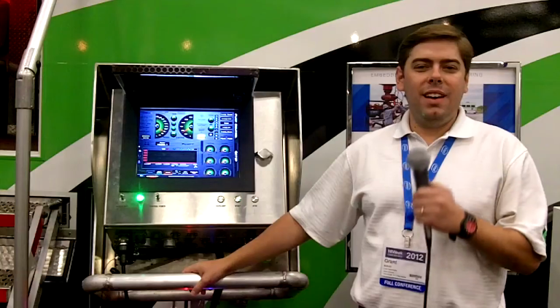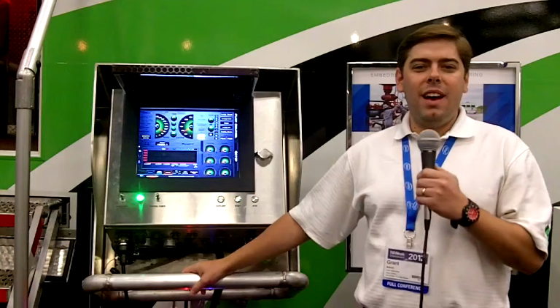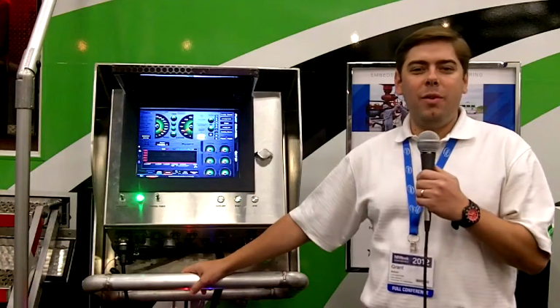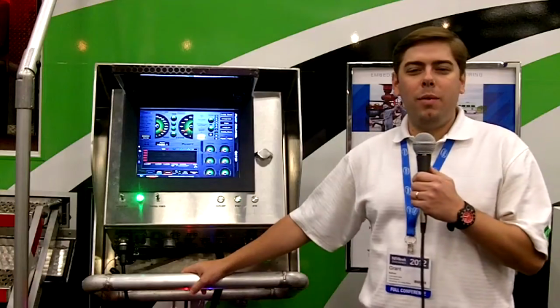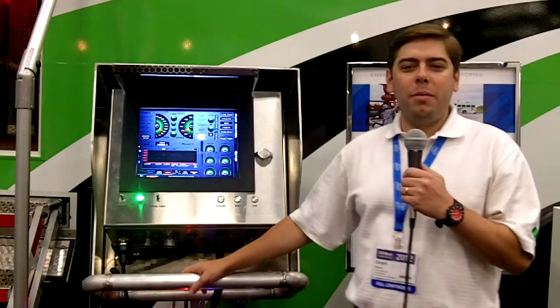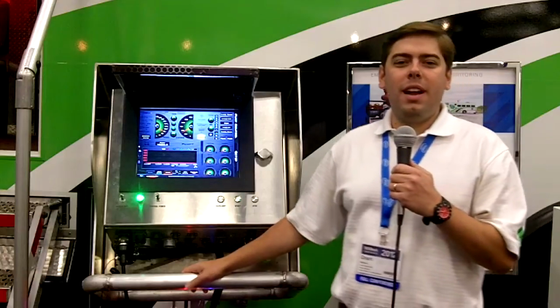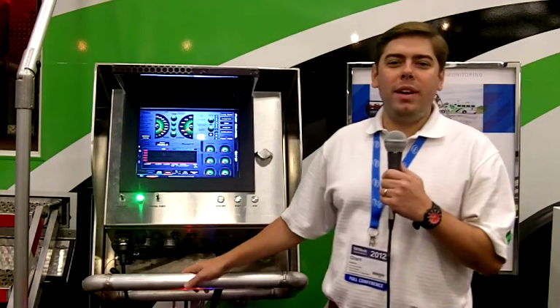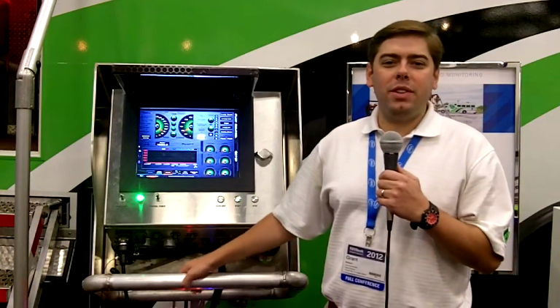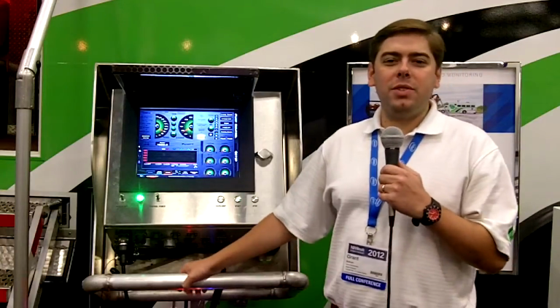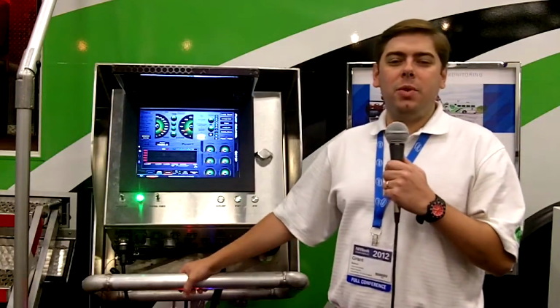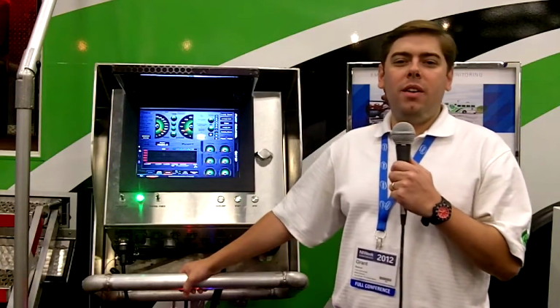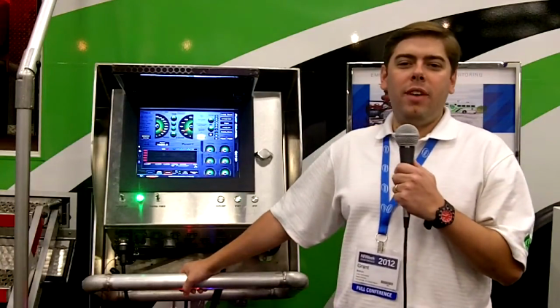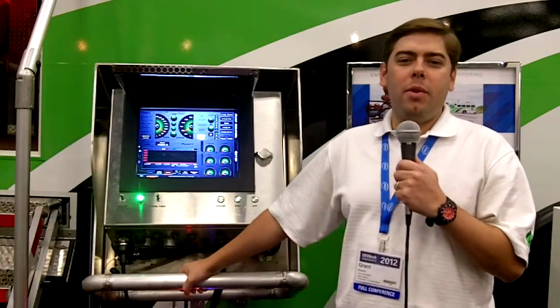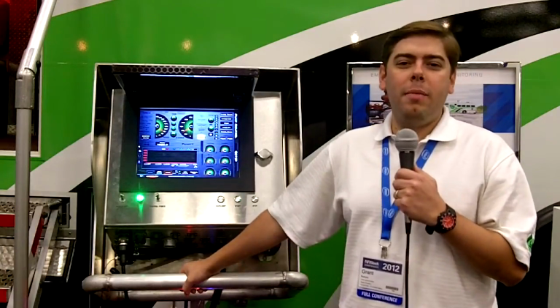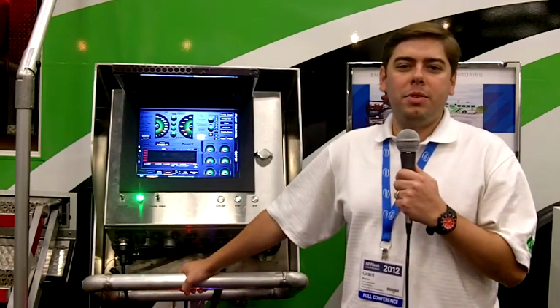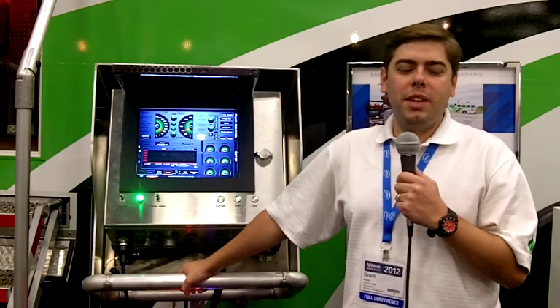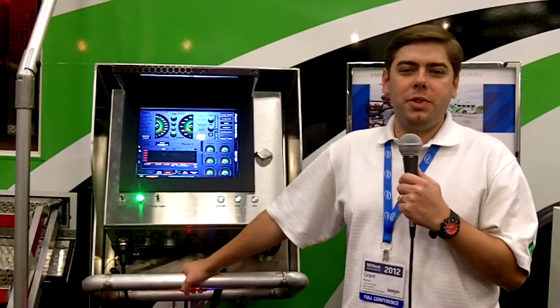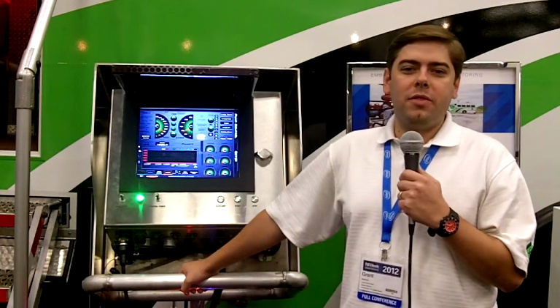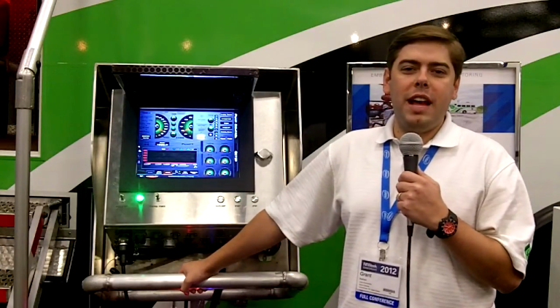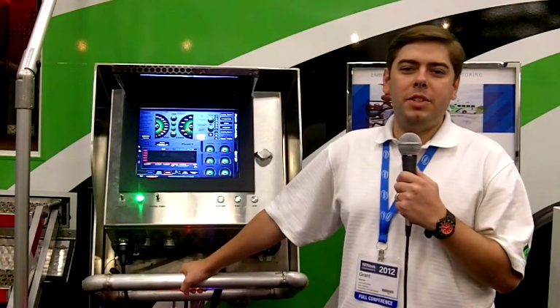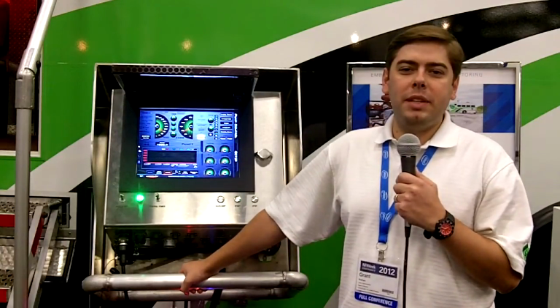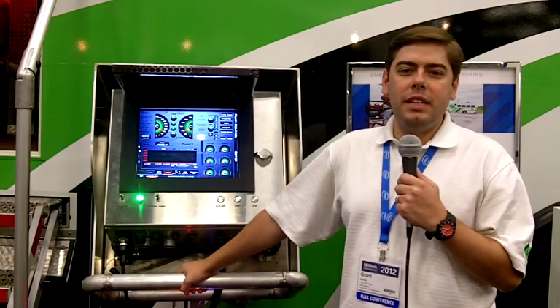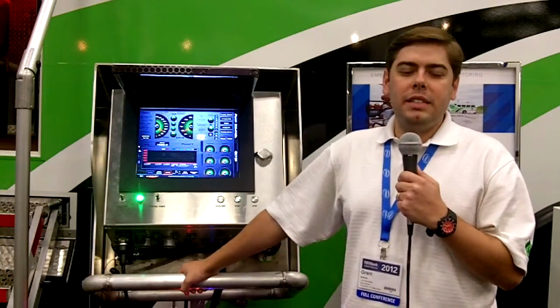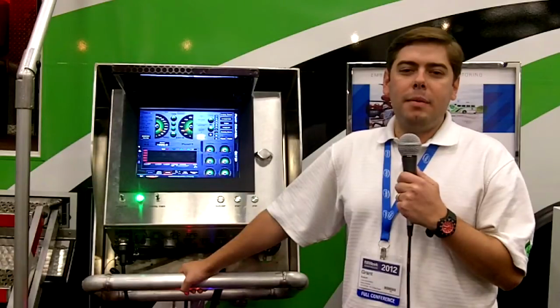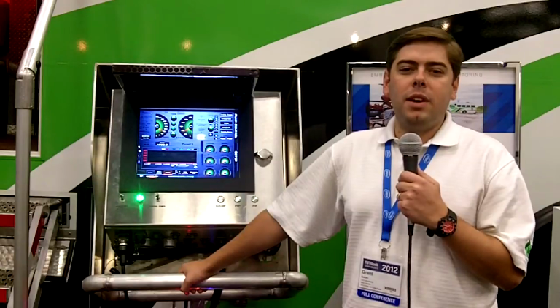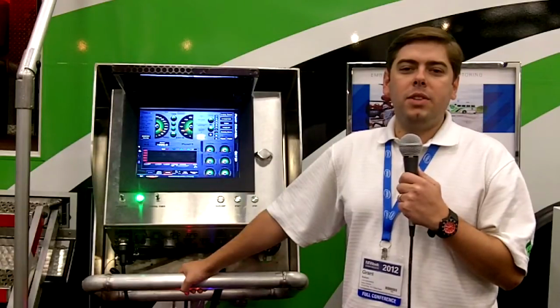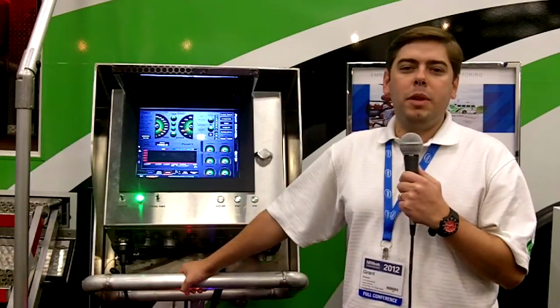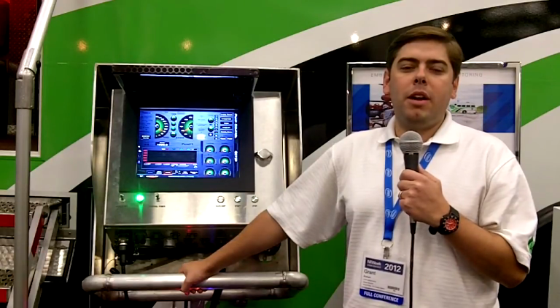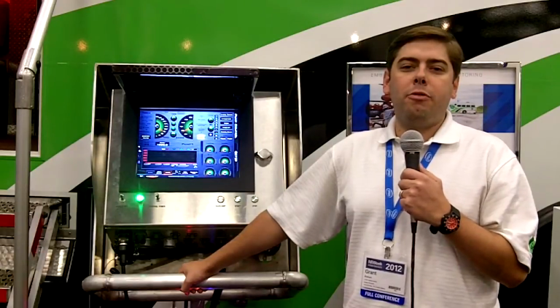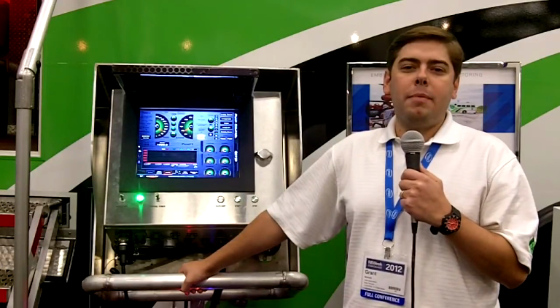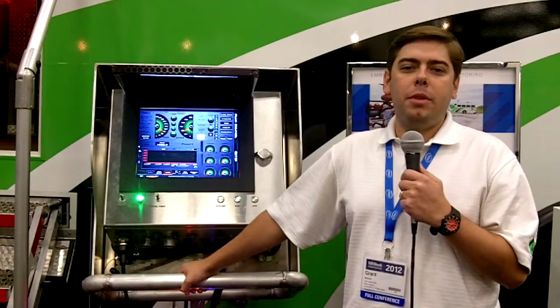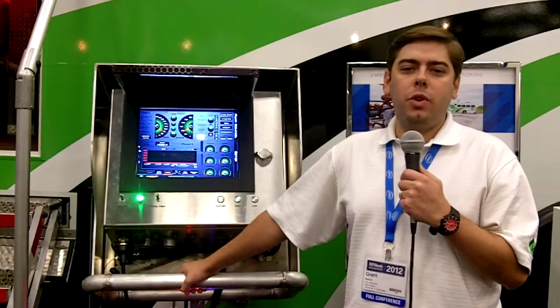Hi everyone, welcome to NI Week 2012. I'm Grant Butstrom, Sales Director for Lime Instruments. Today I'm going to talk to you a little bit about our frack pump control.